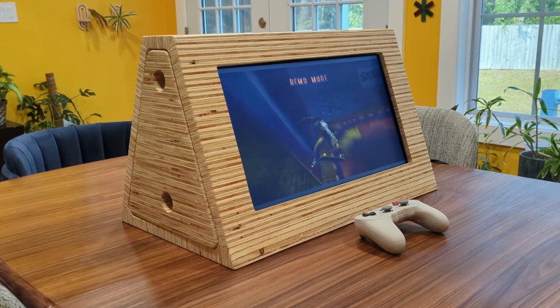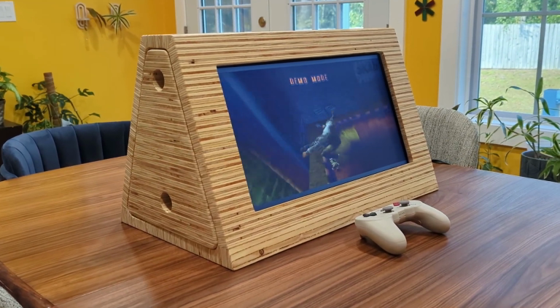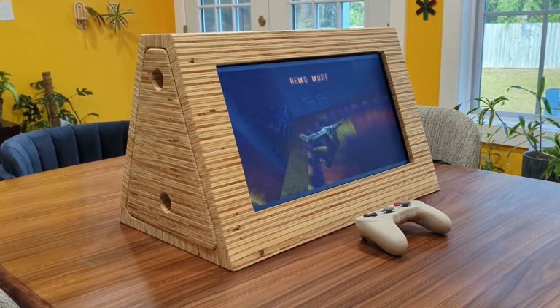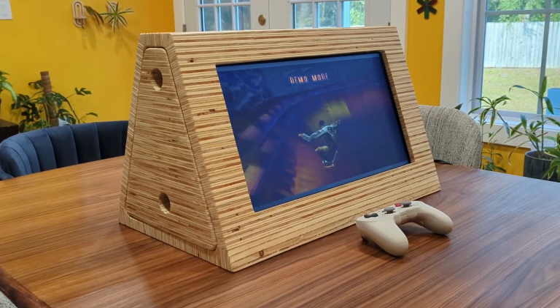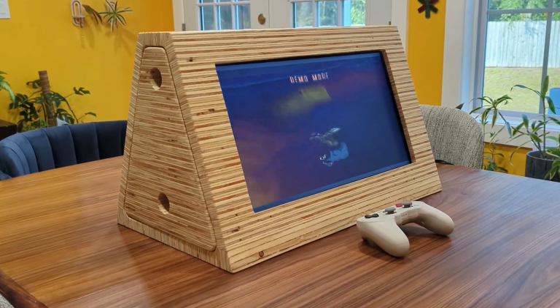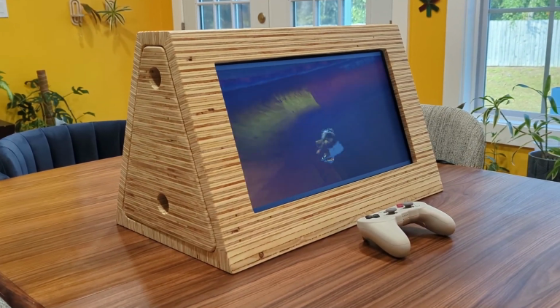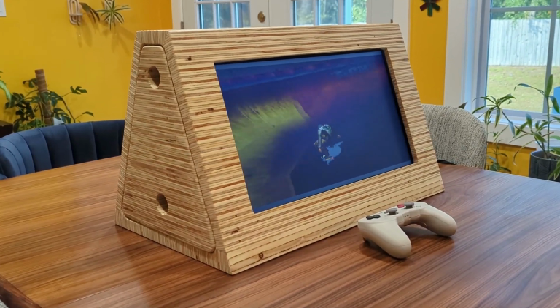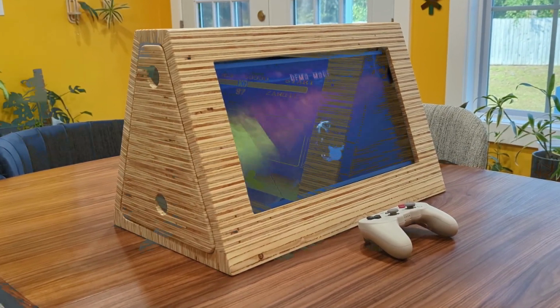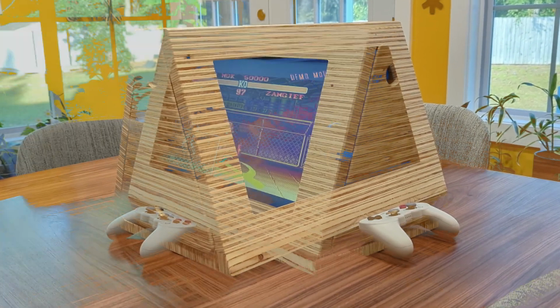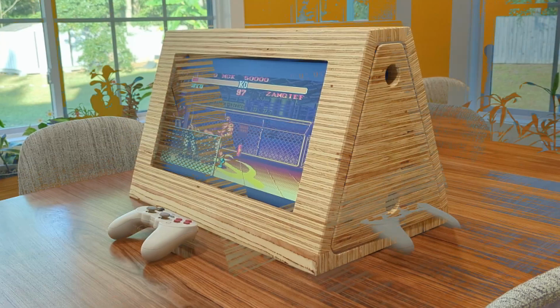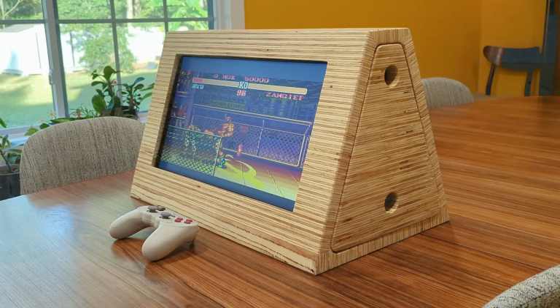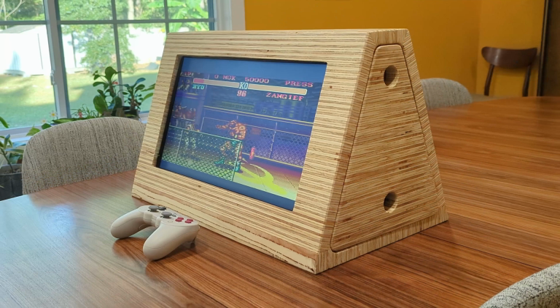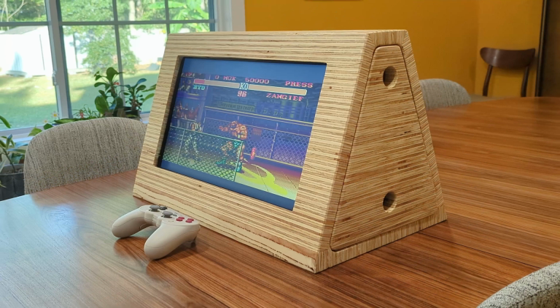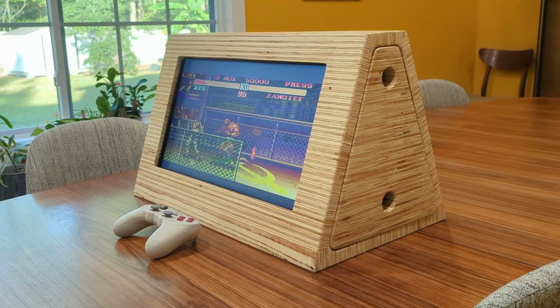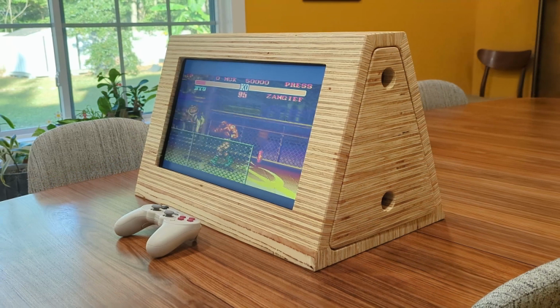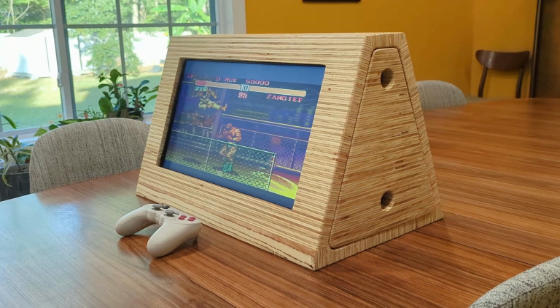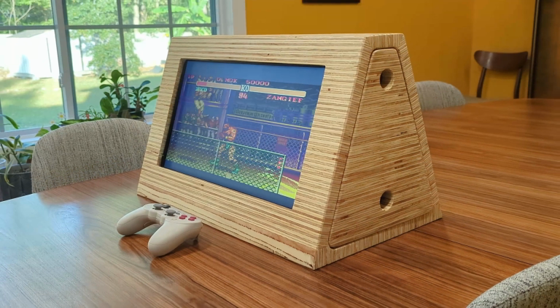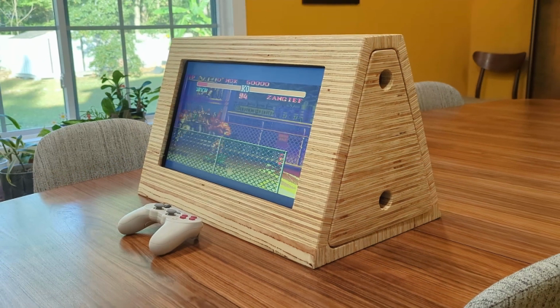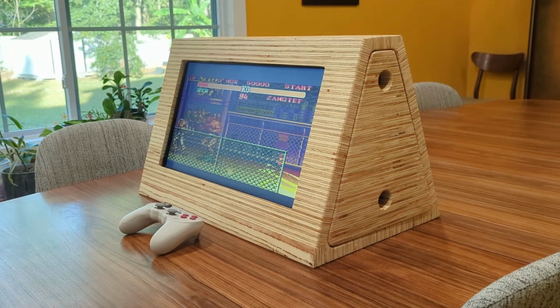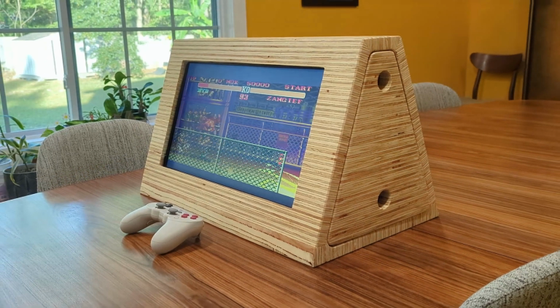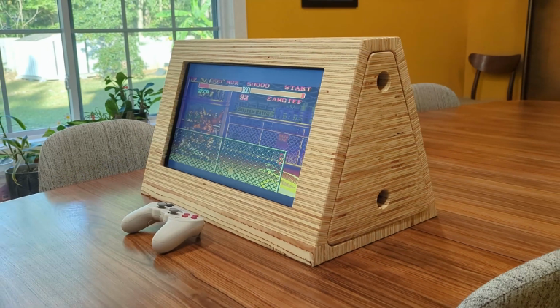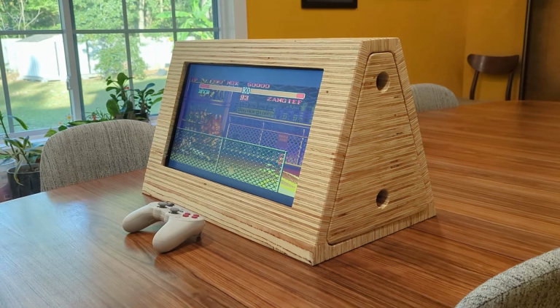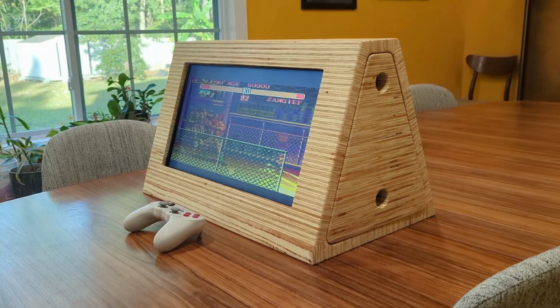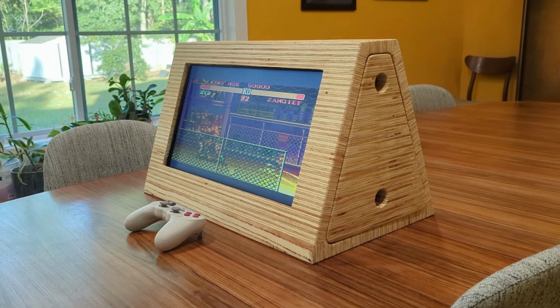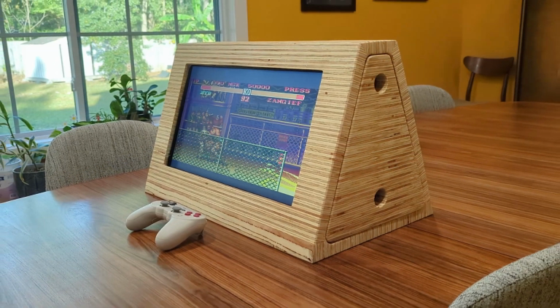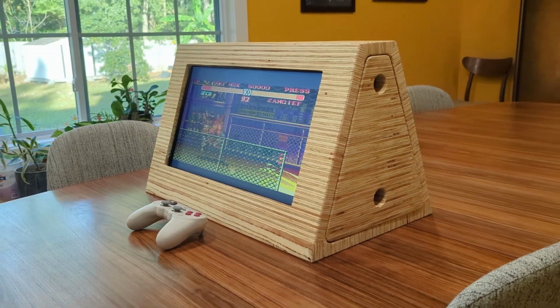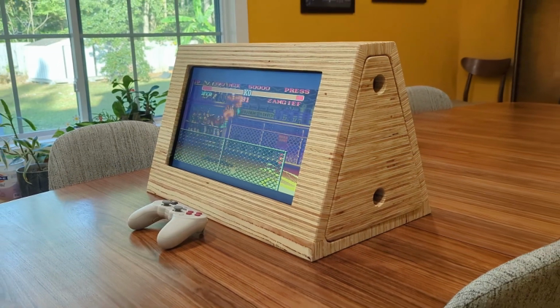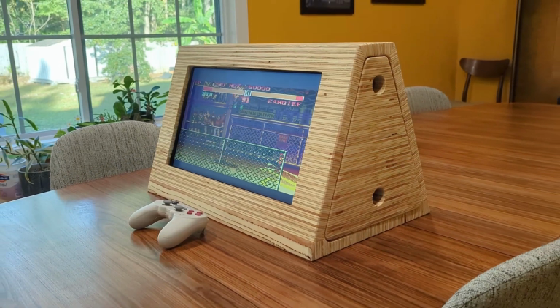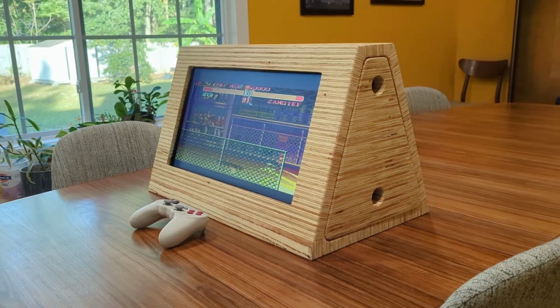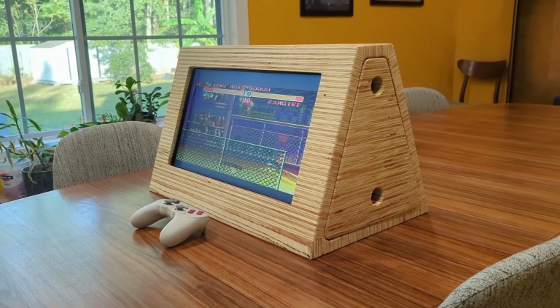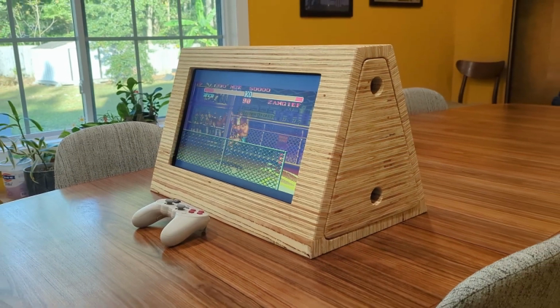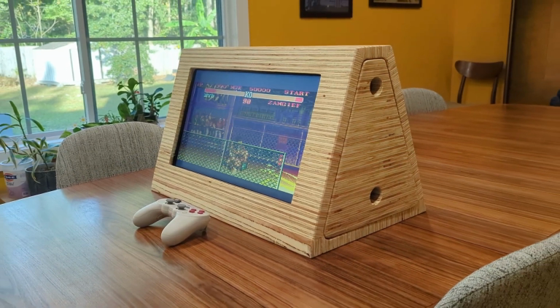My name is Andrew with Block After Block and today I'm going to show you how I made this edge grain plywood arcade.